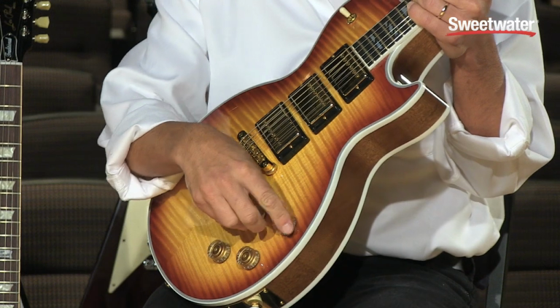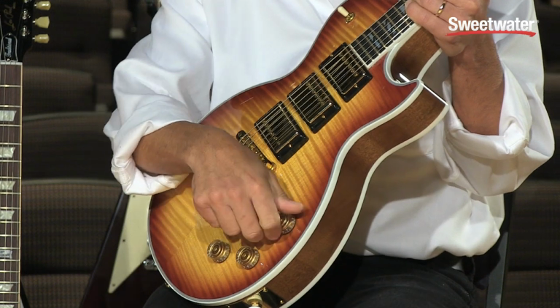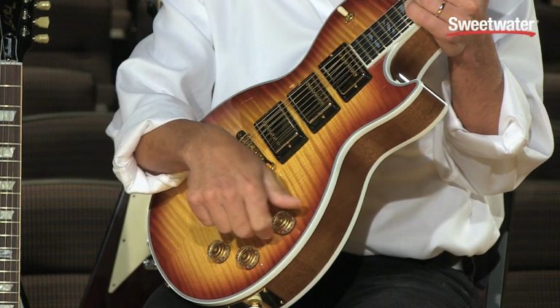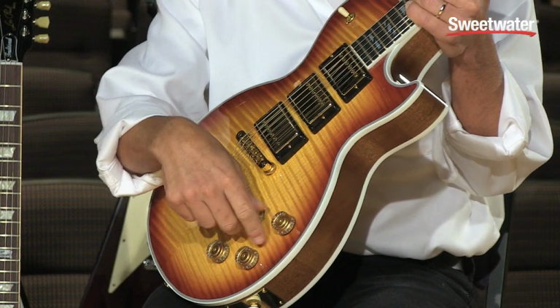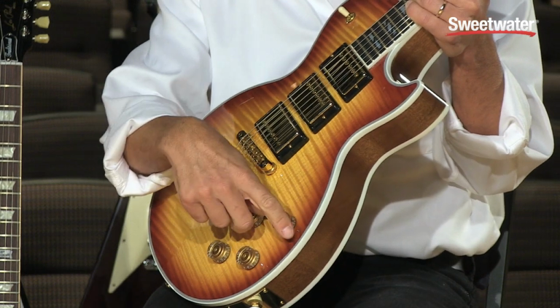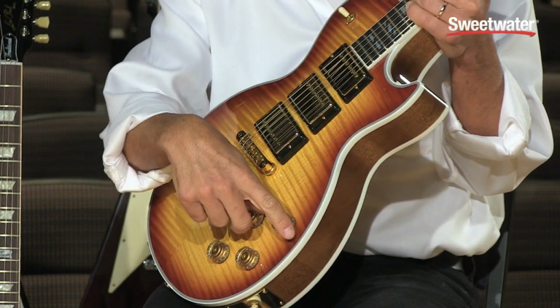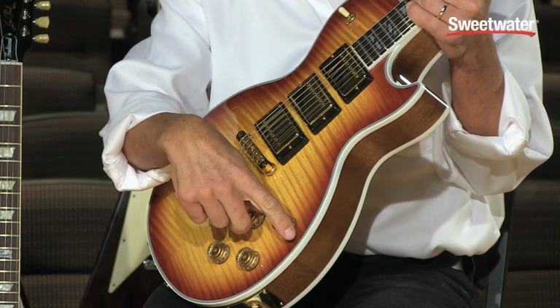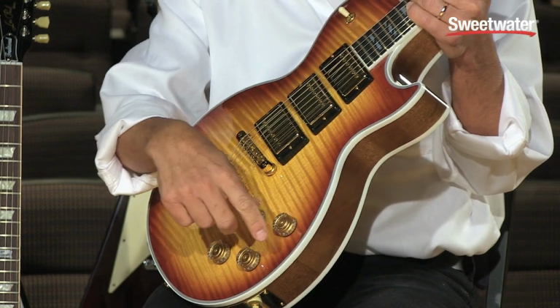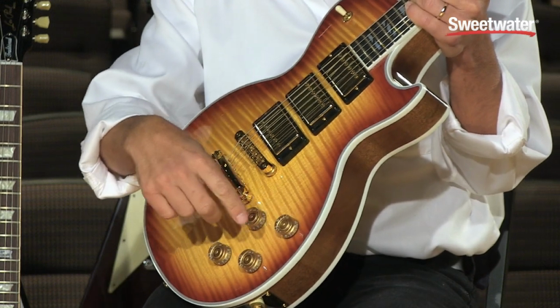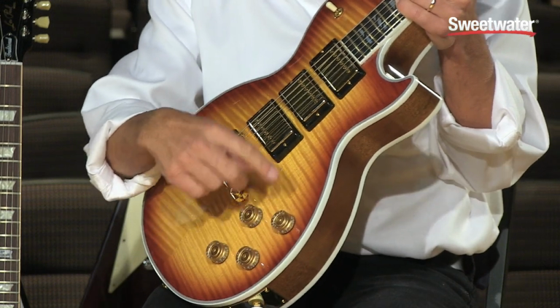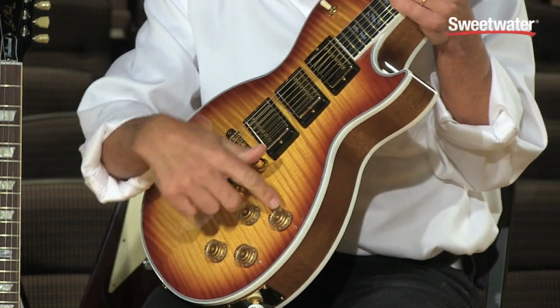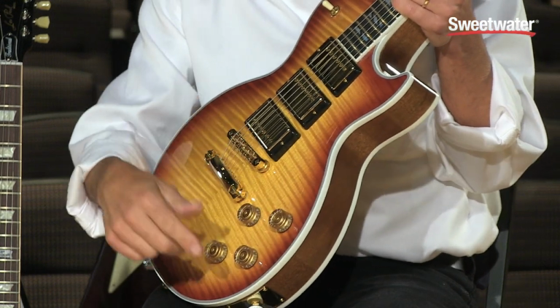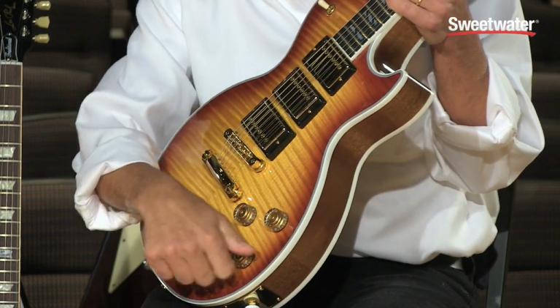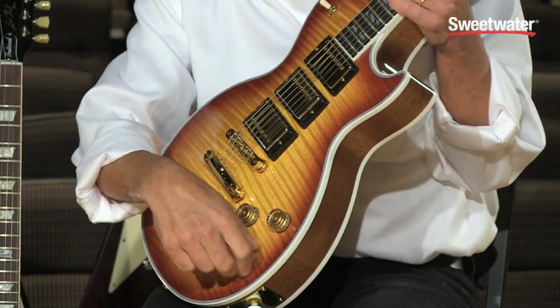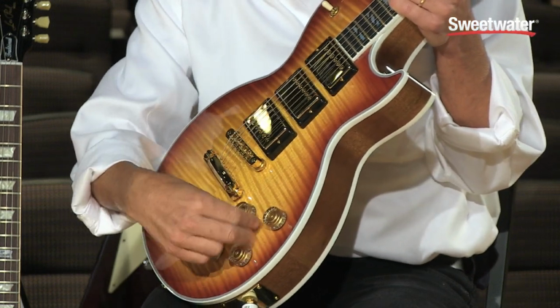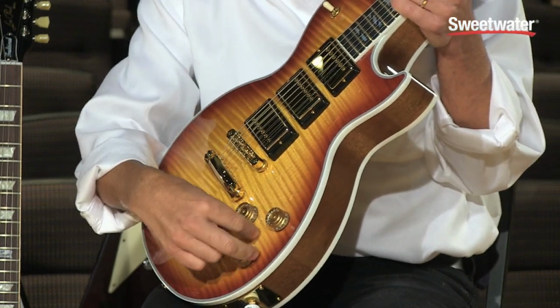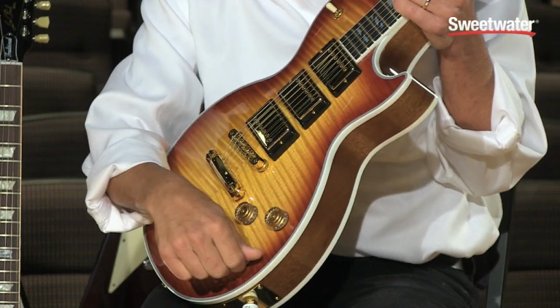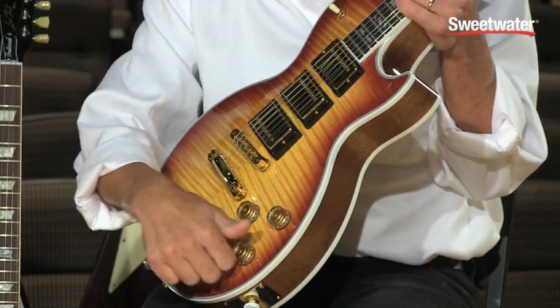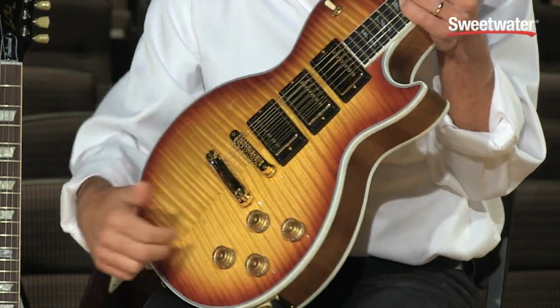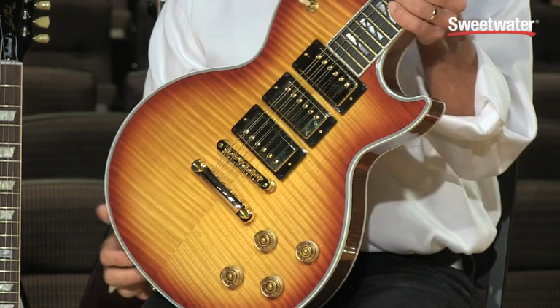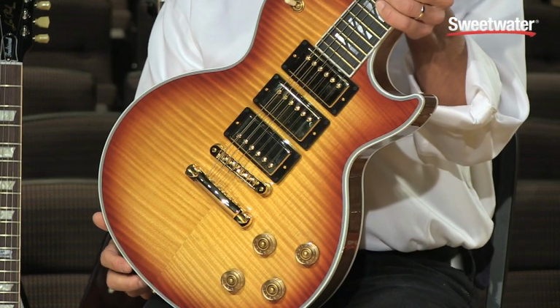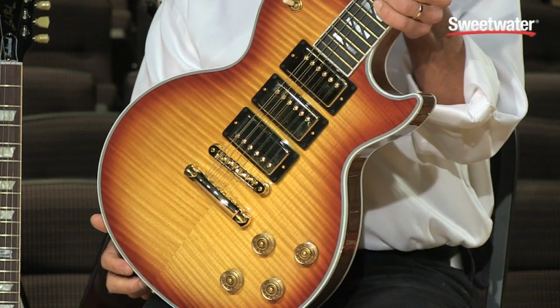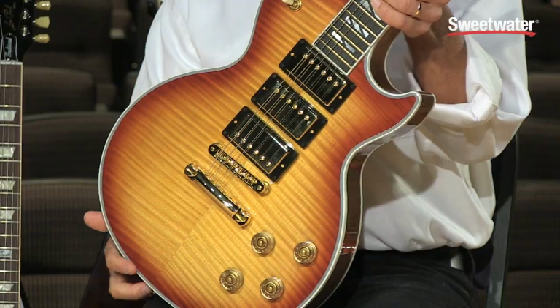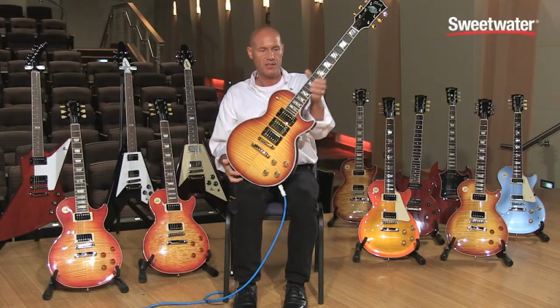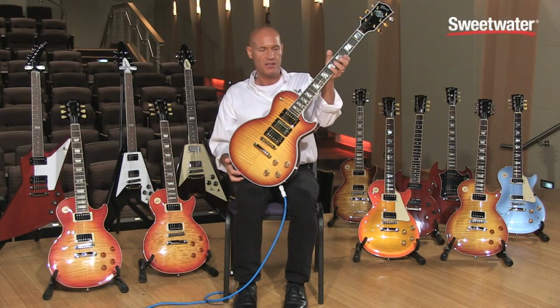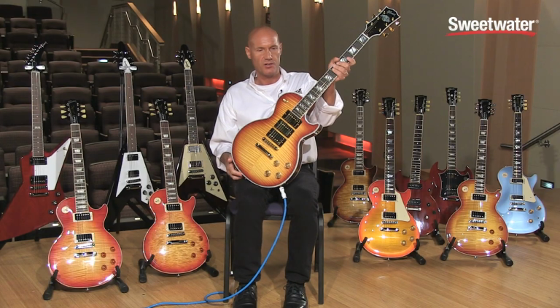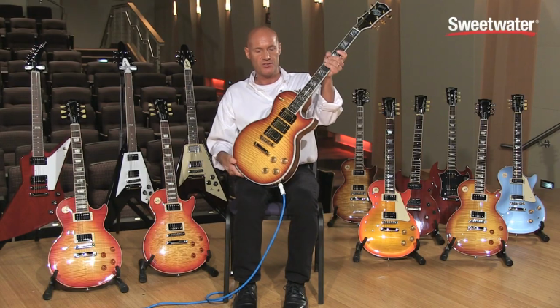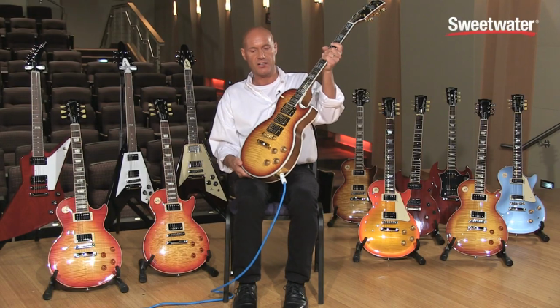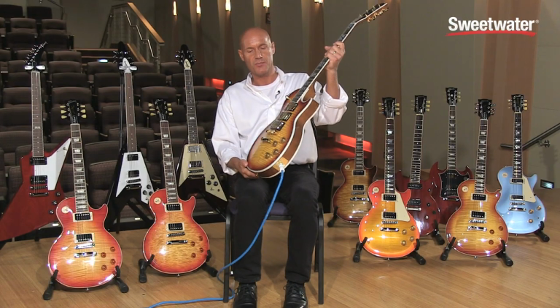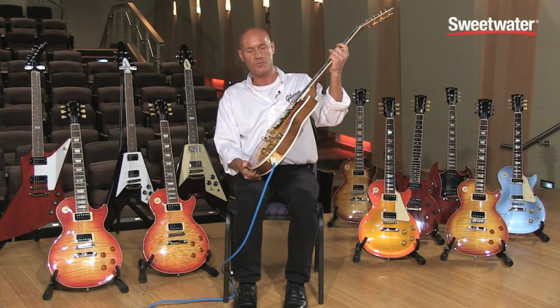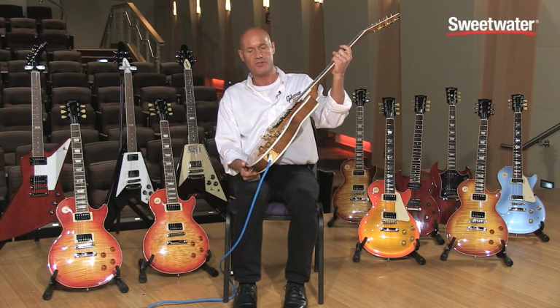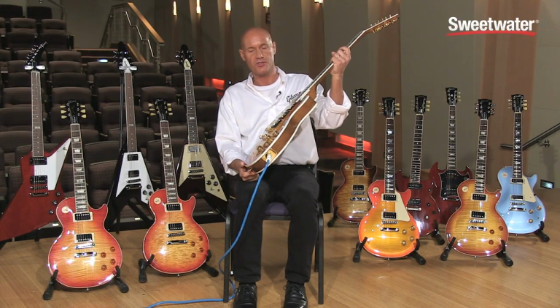The neck and bridge pickup each has its own volume, and then a master tone control for all three, so electronically much more versatile.